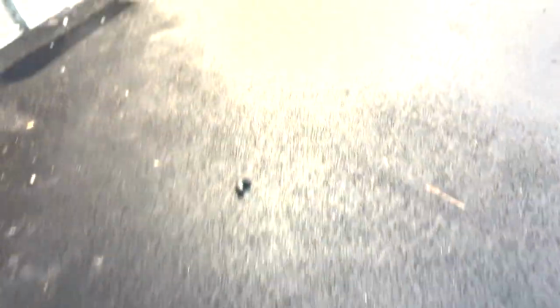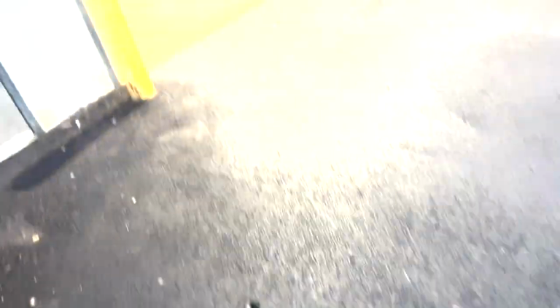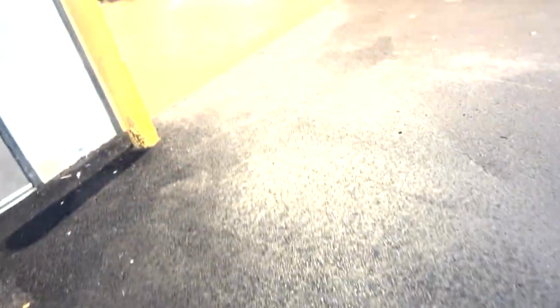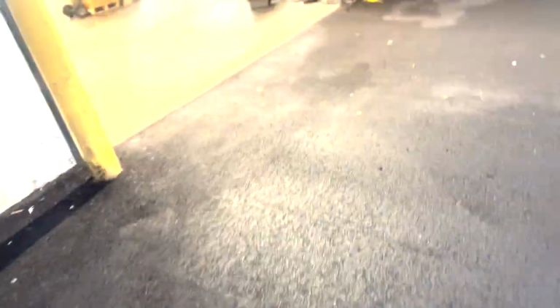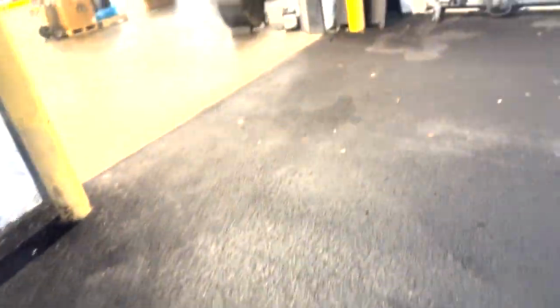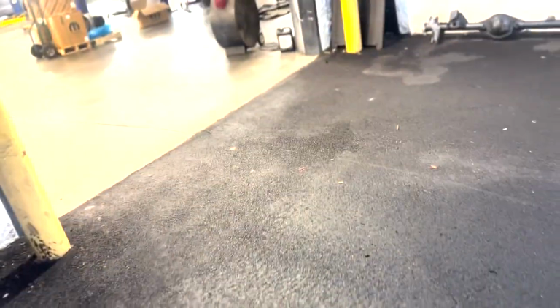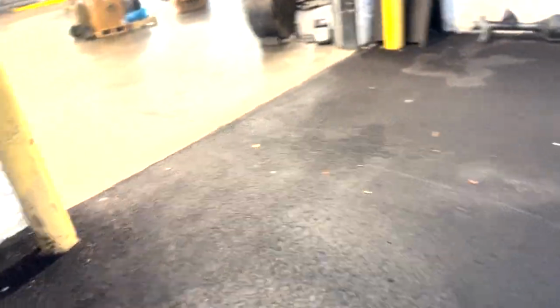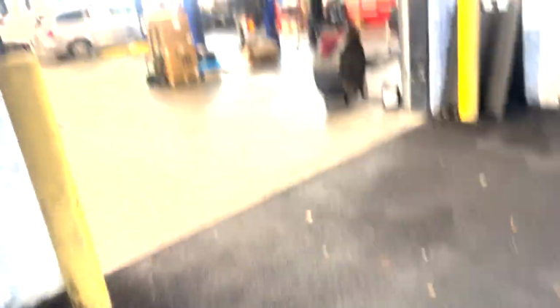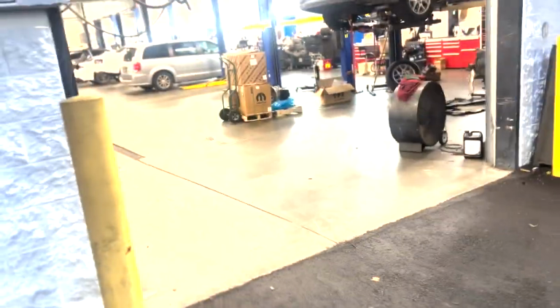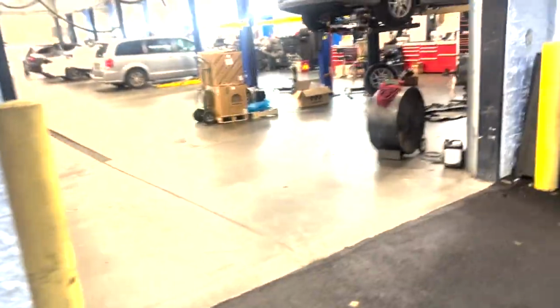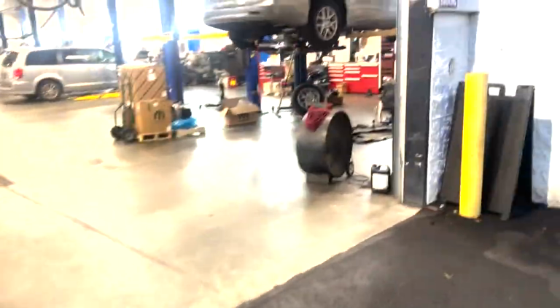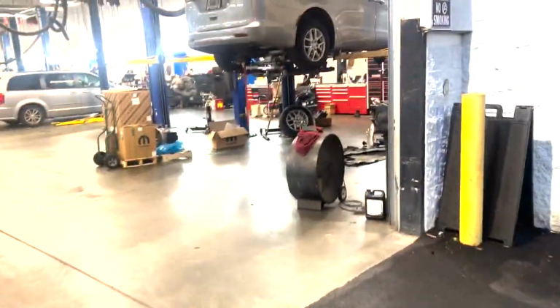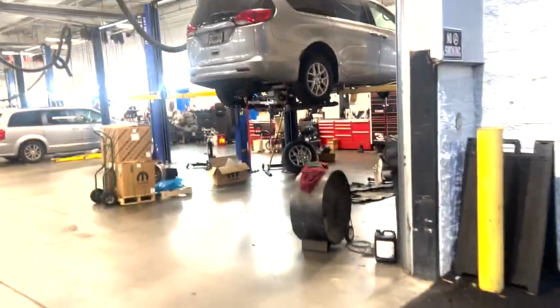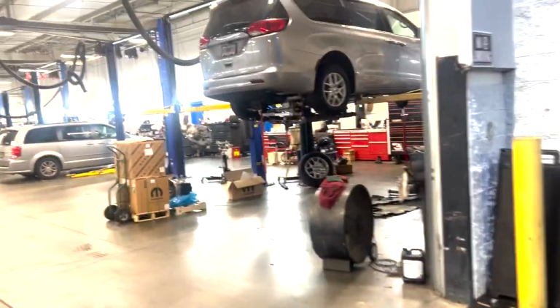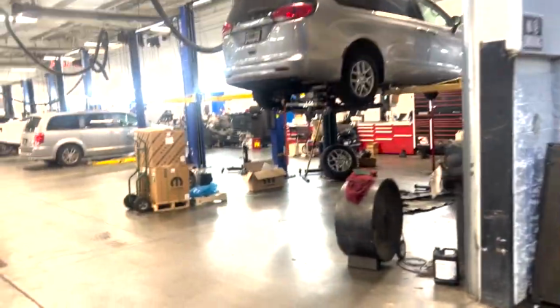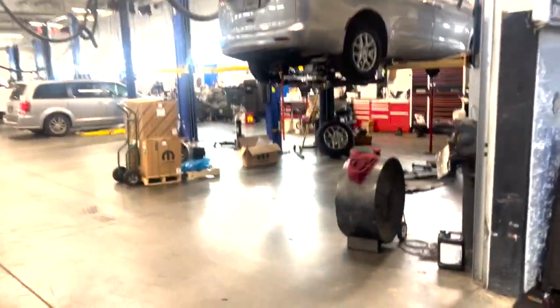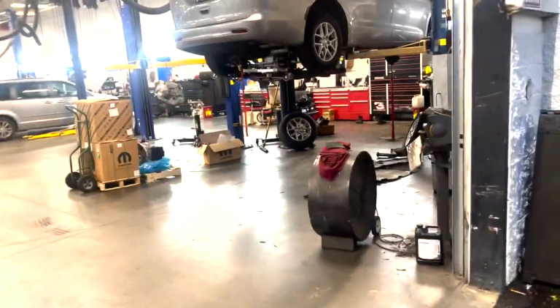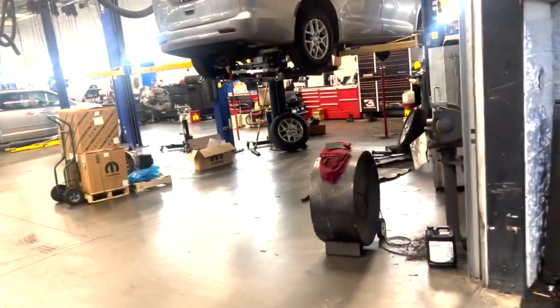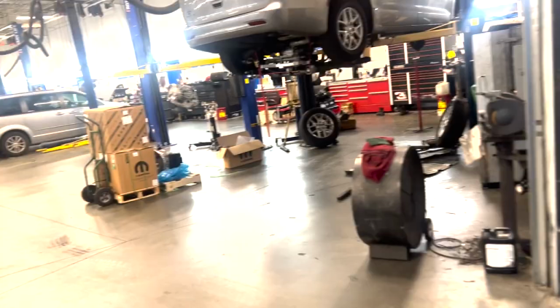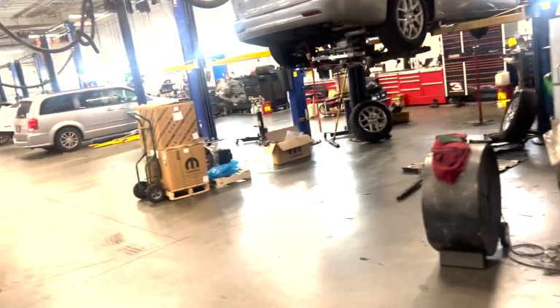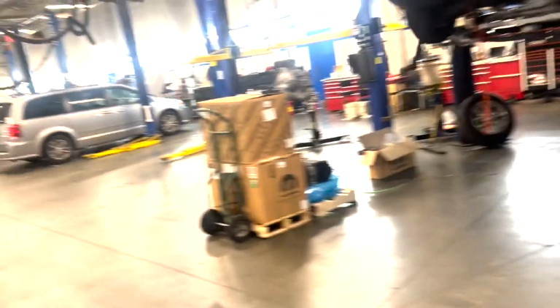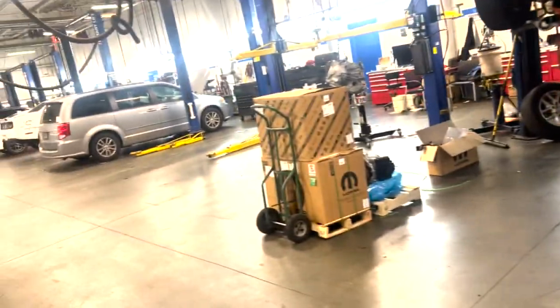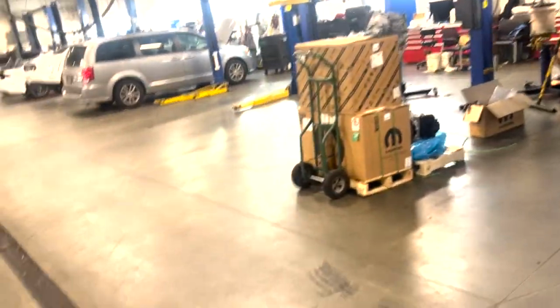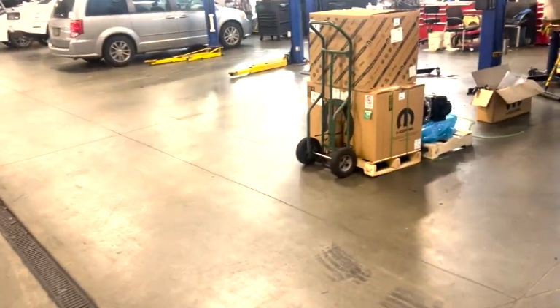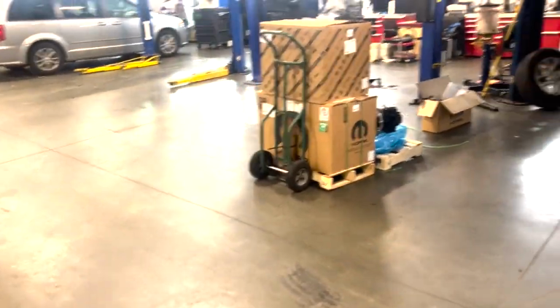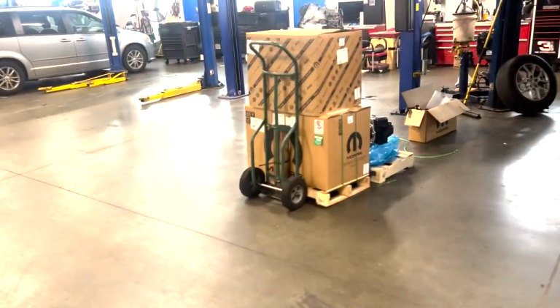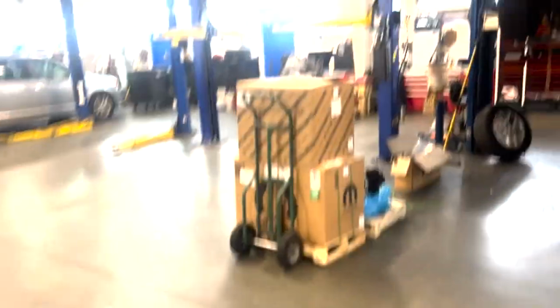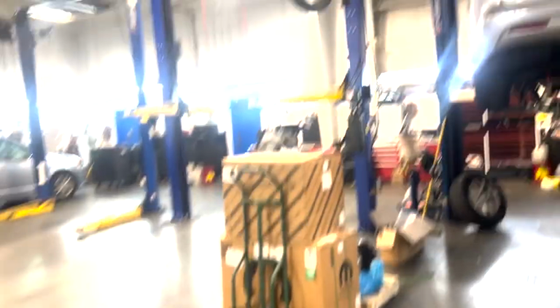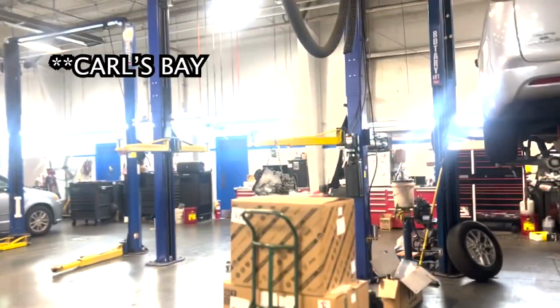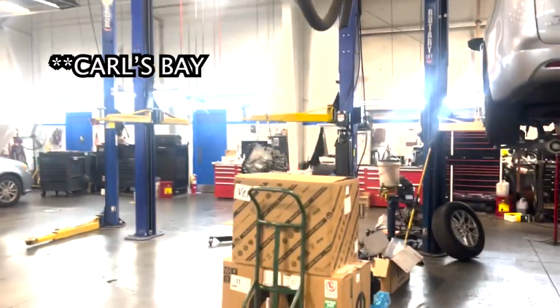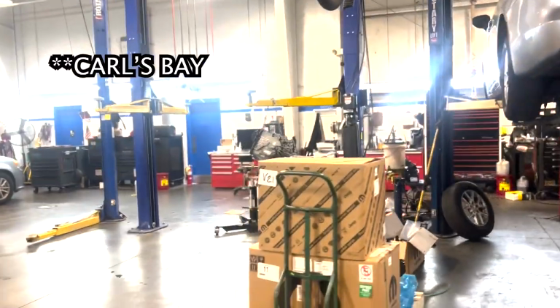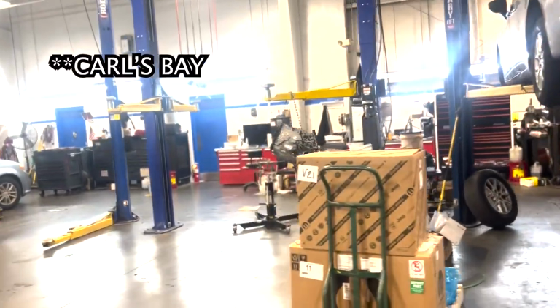Day in the life. What do we have here walking into the shop? We got a transmission hanging from the lift.